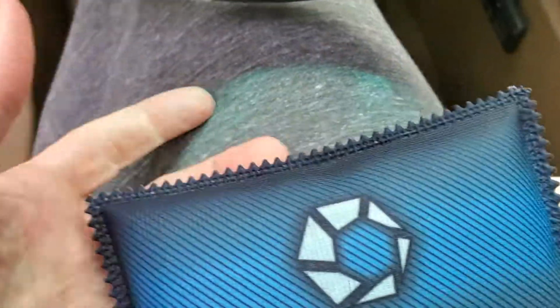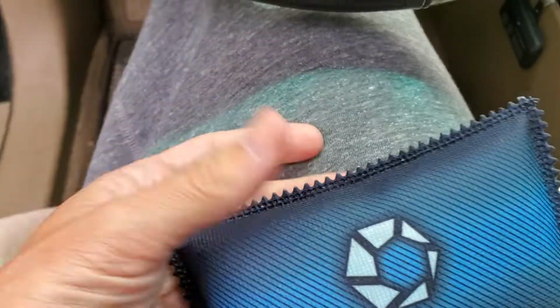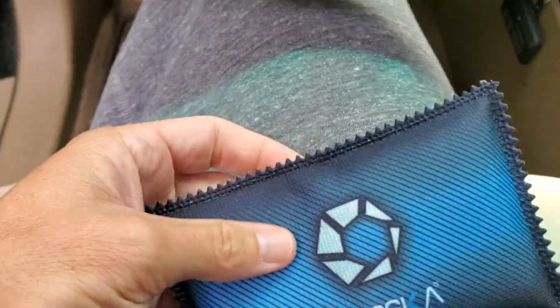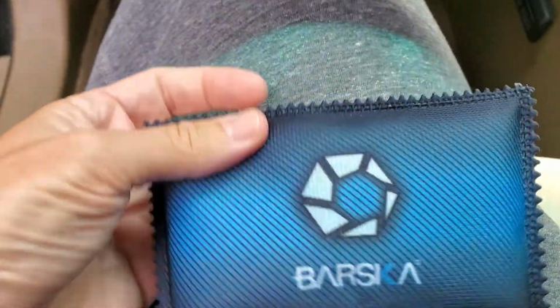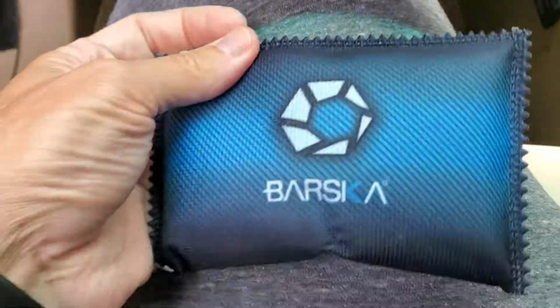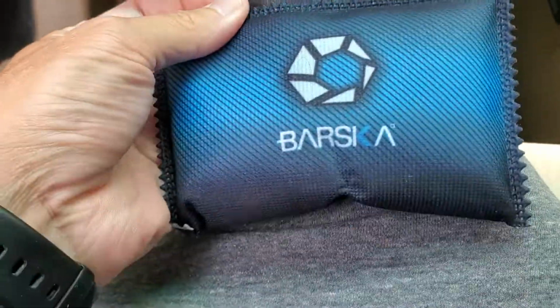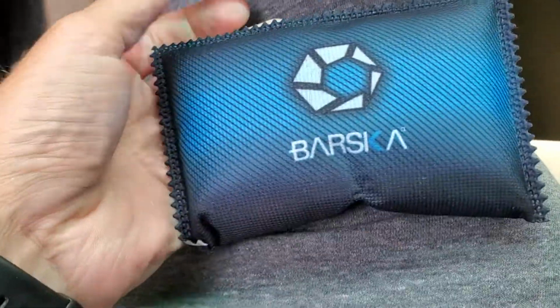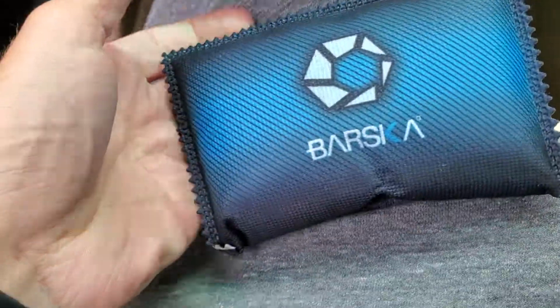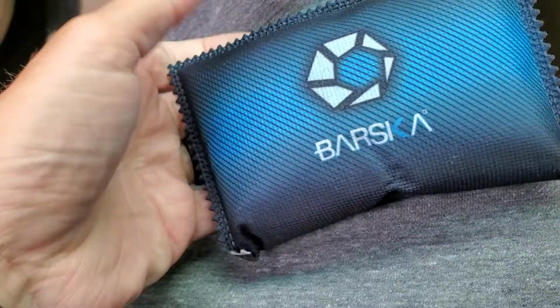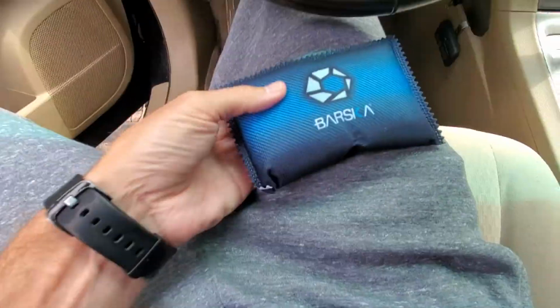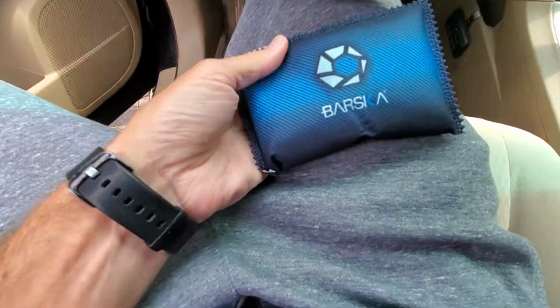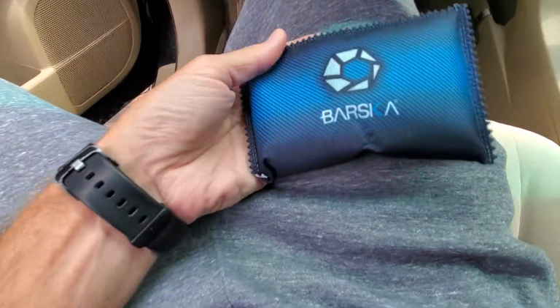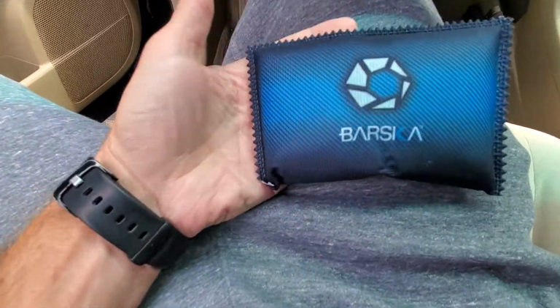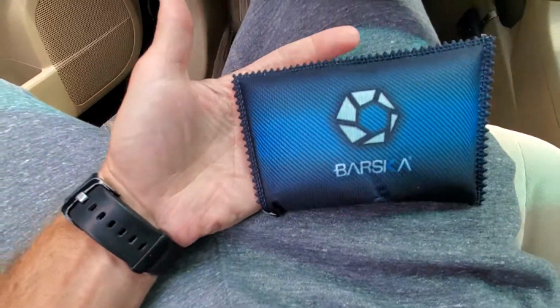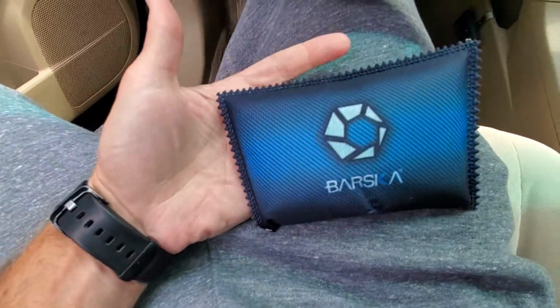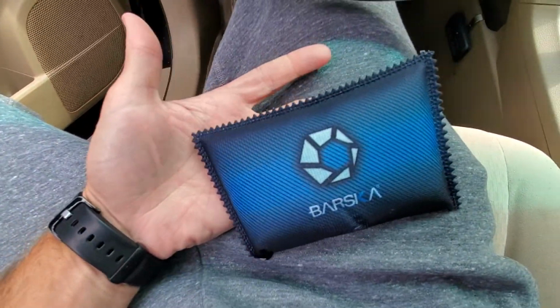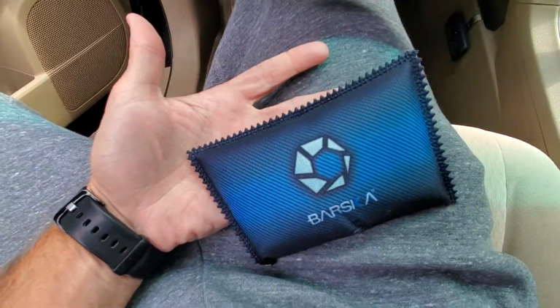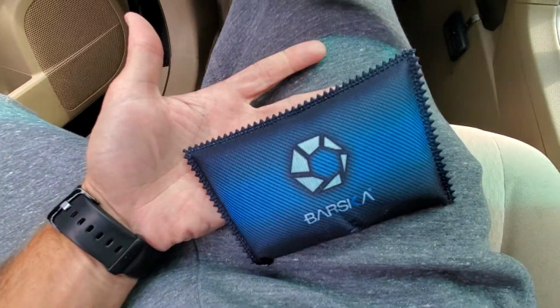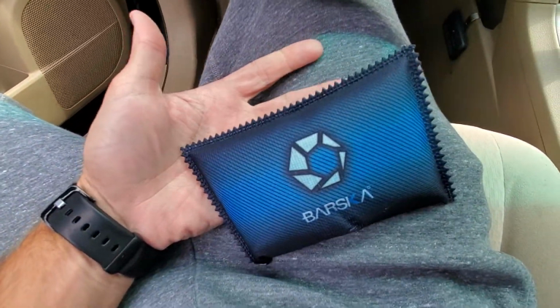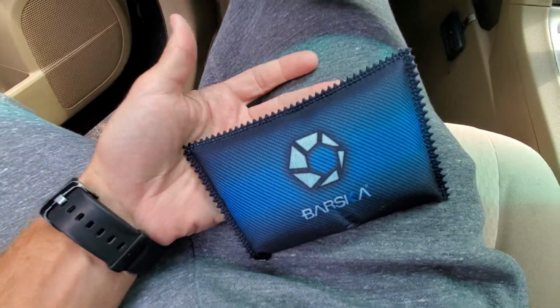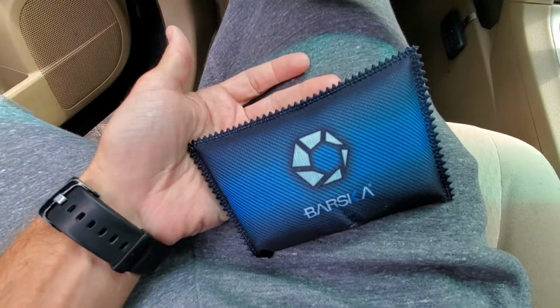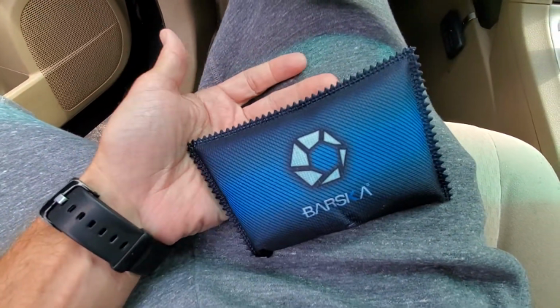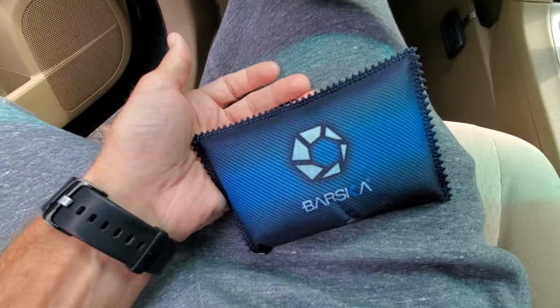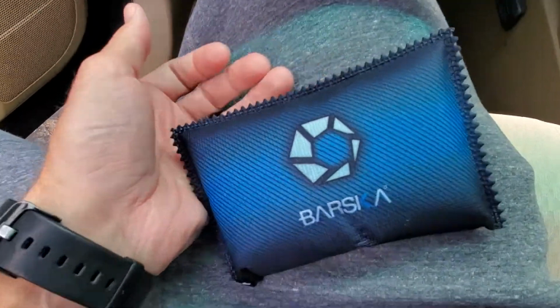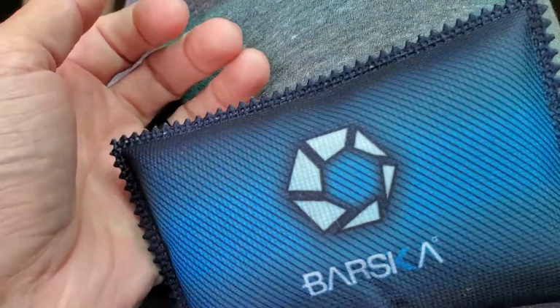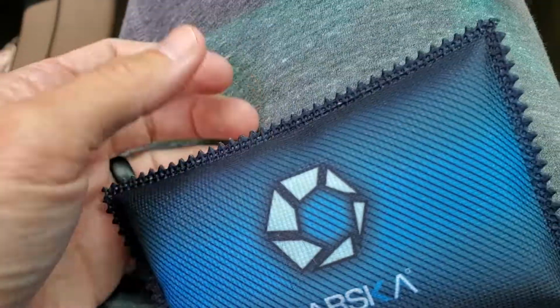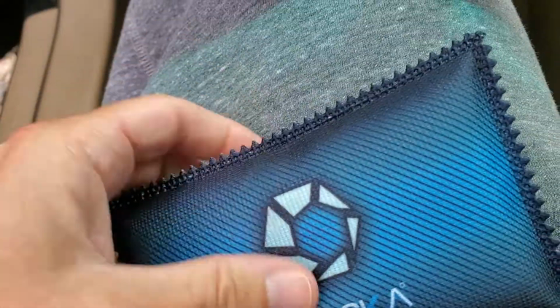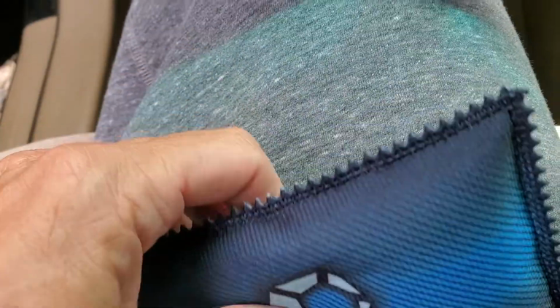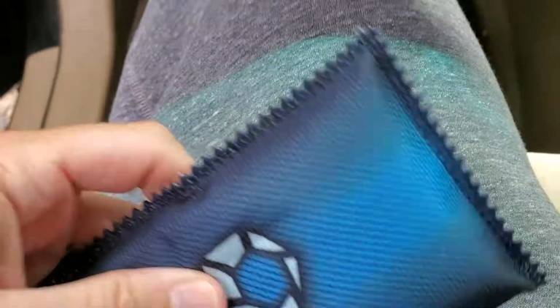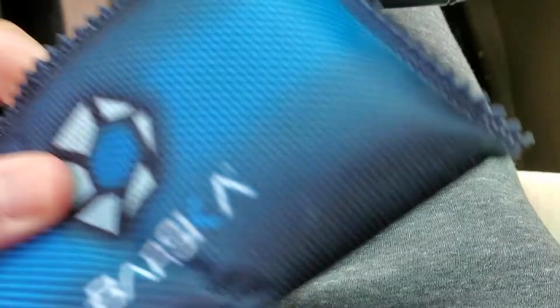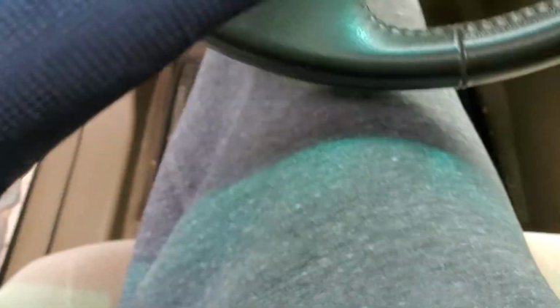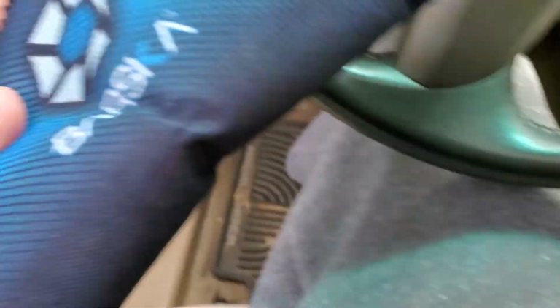I want to just showcase the size here. It's very small — it's smaller than my hand, obviously.